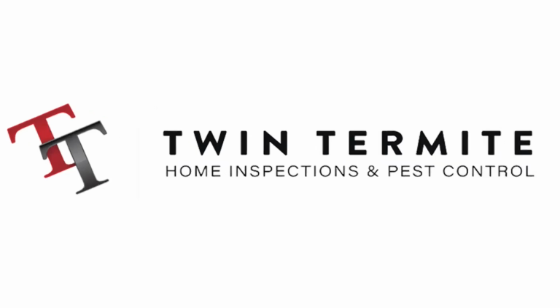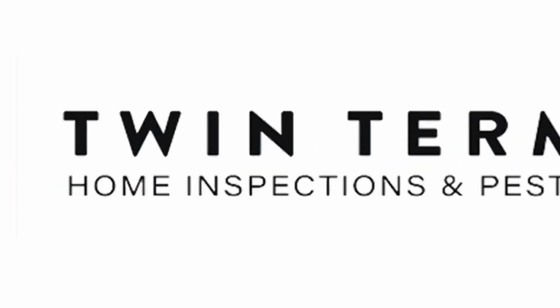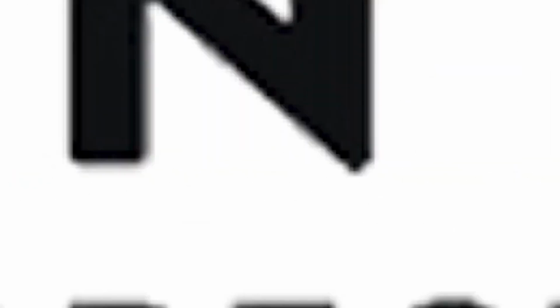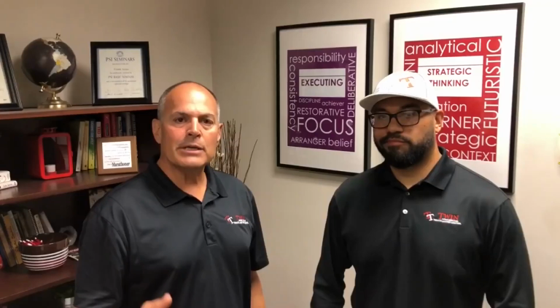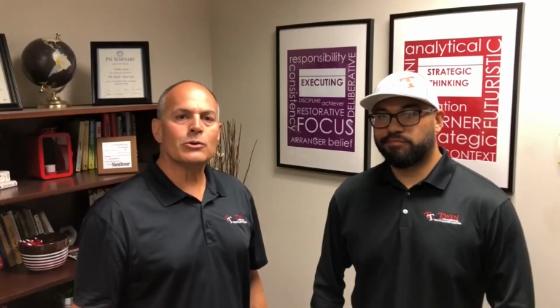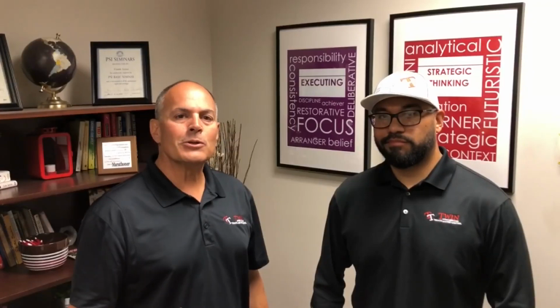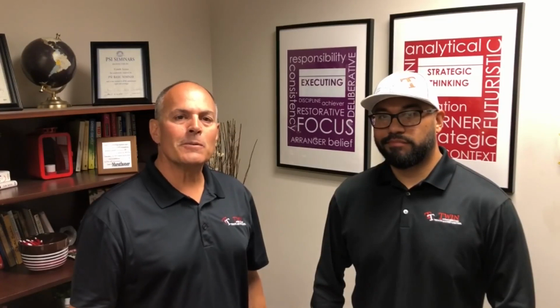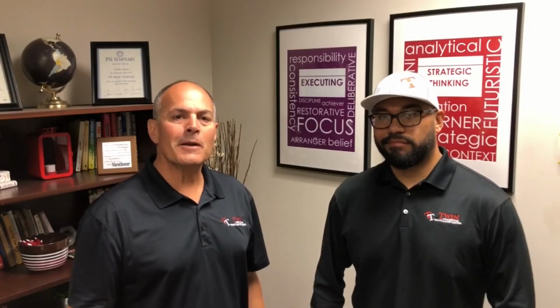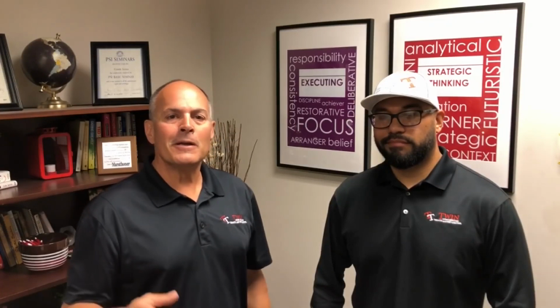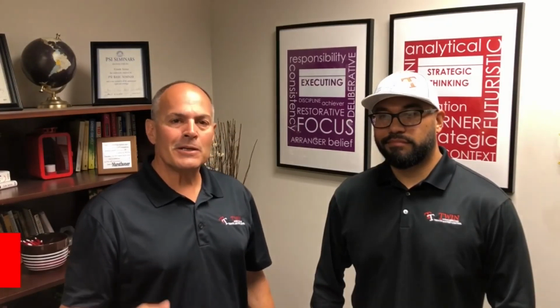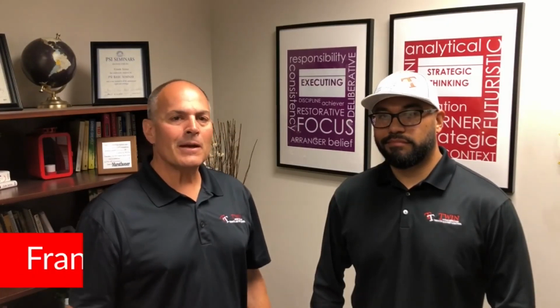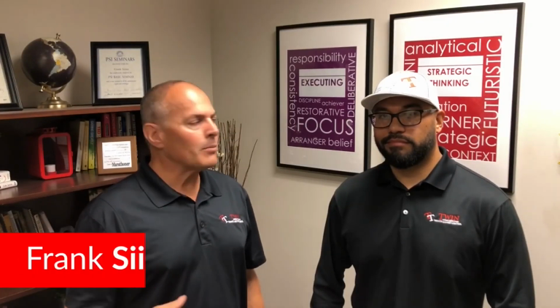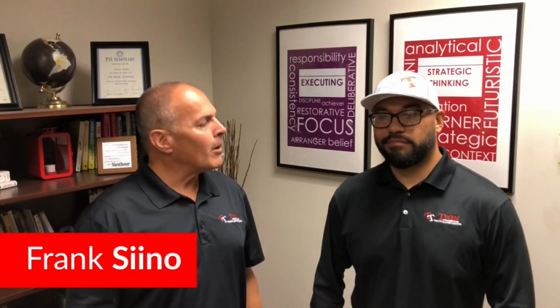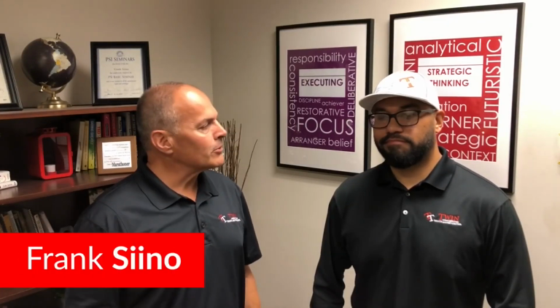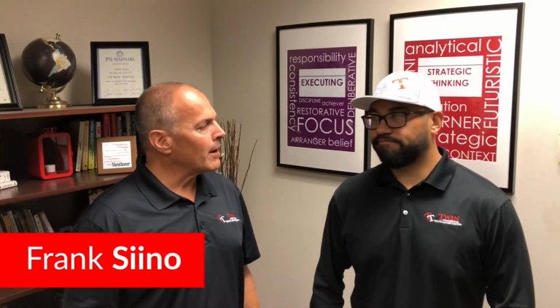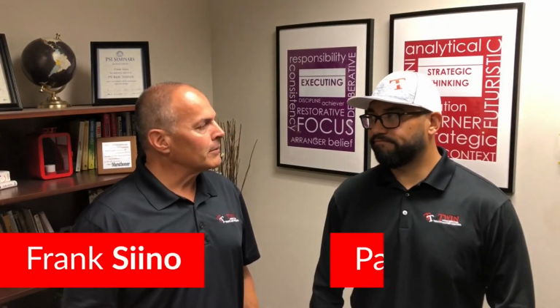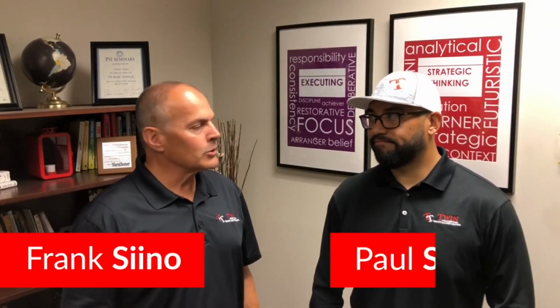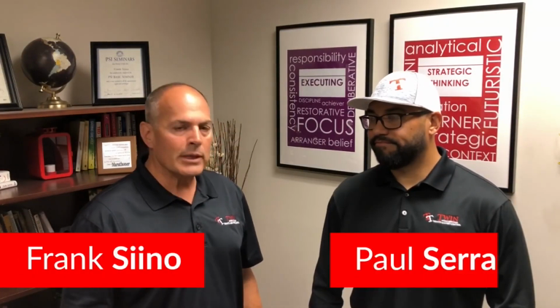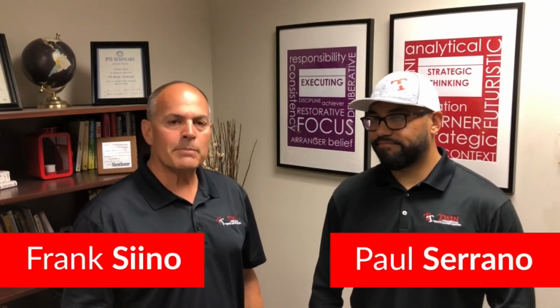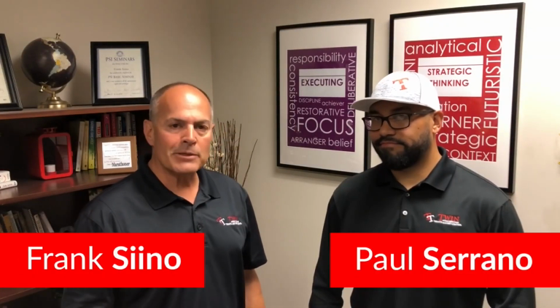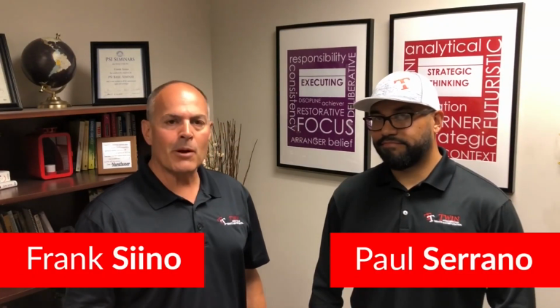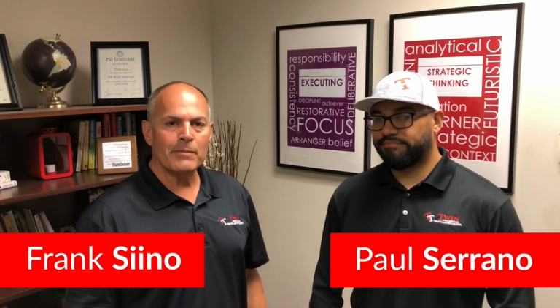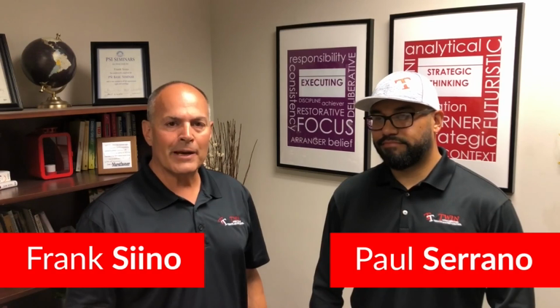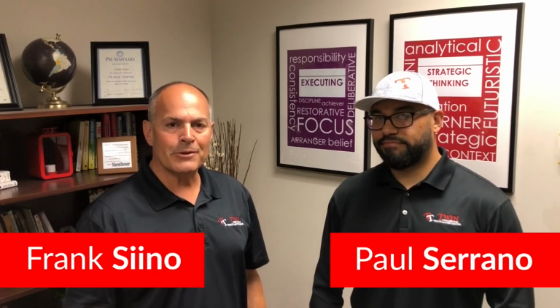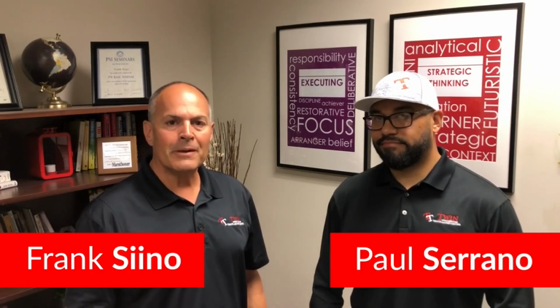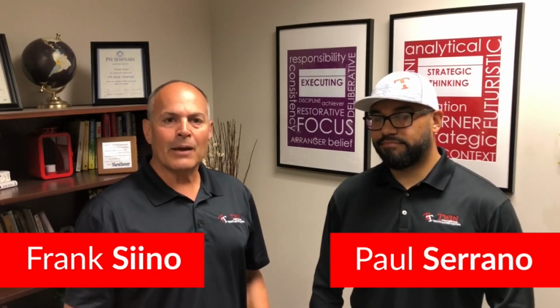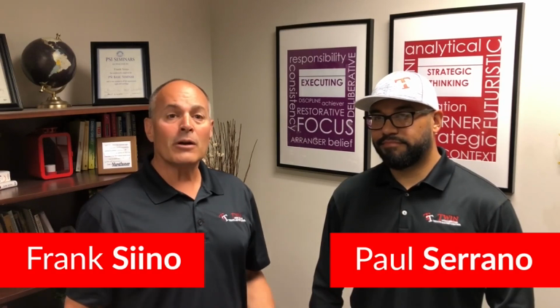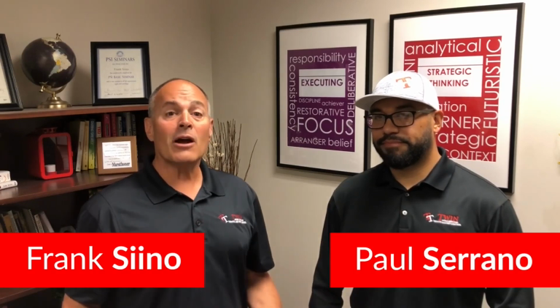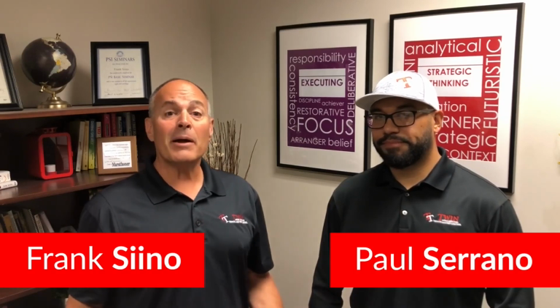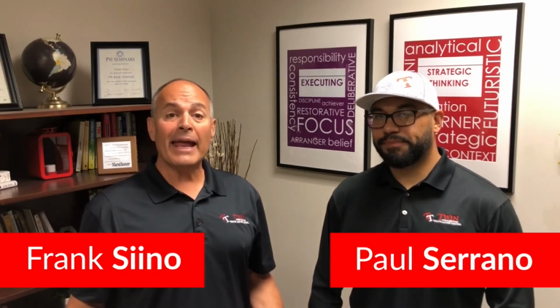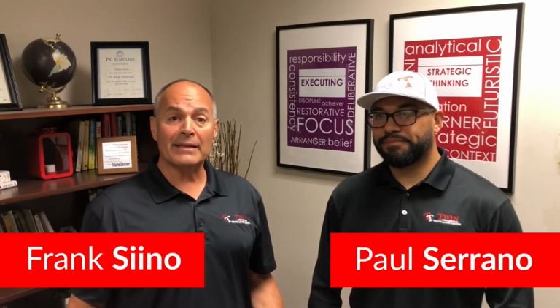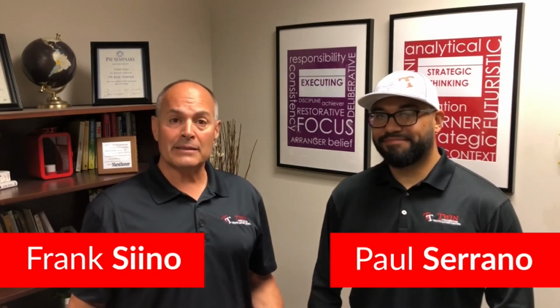Hi, Frank Sino, Twin Termite. Today I'm with Paul Serrano, Twin's Pest Department Manager, and we're going to talk about ants.